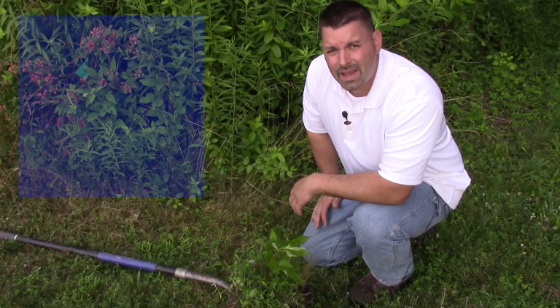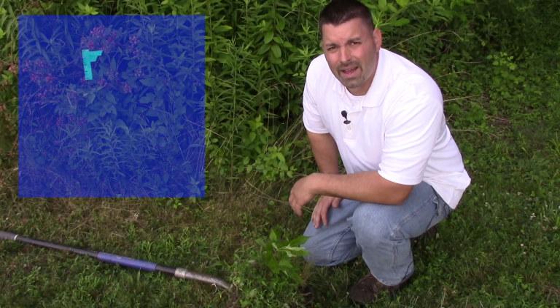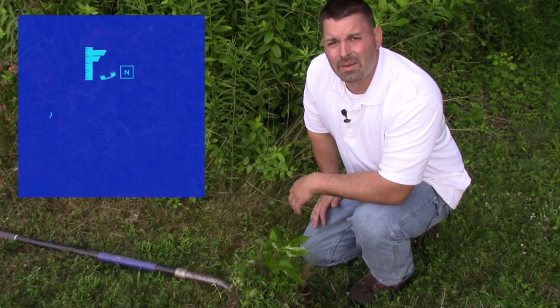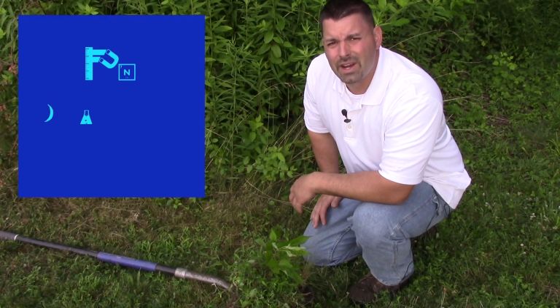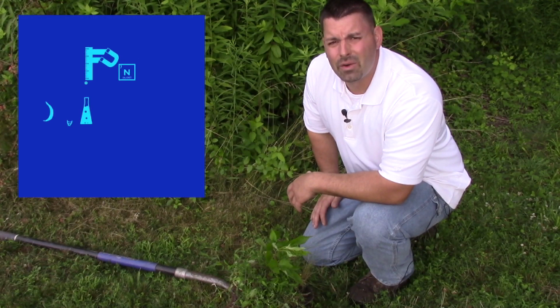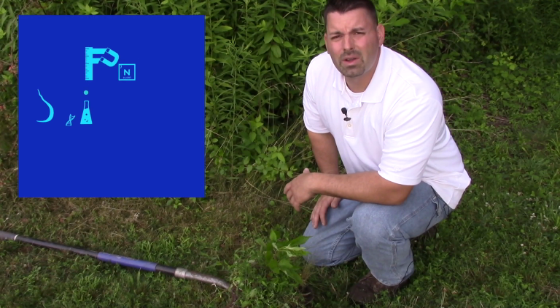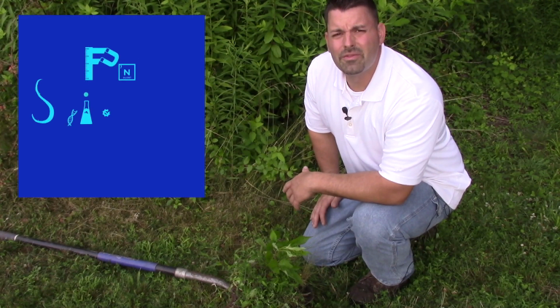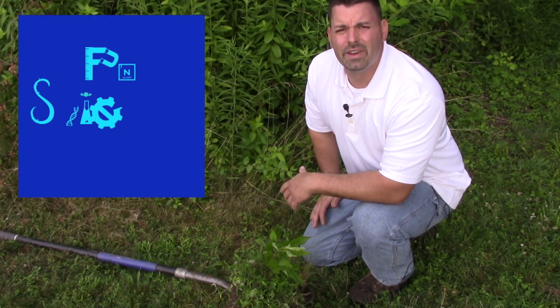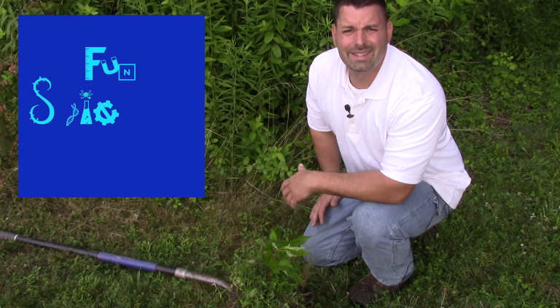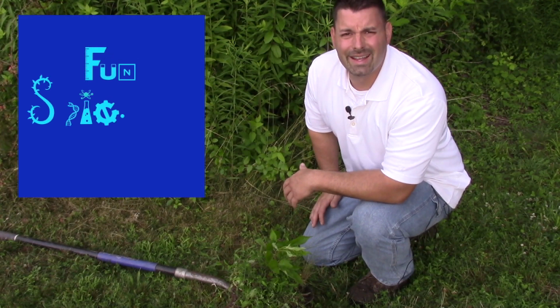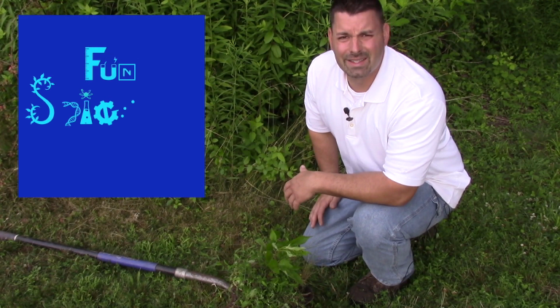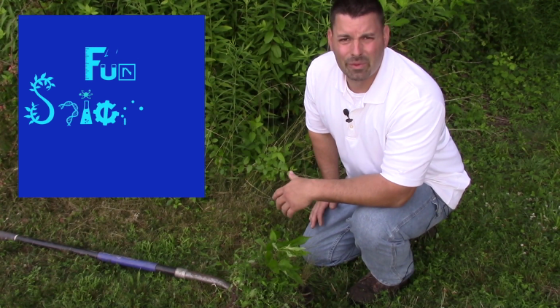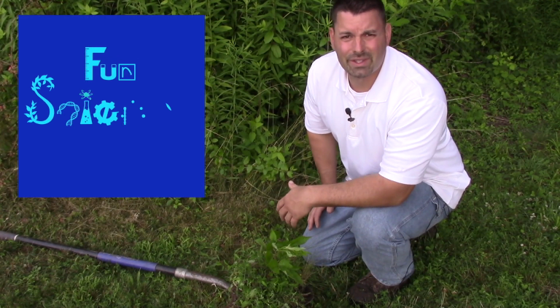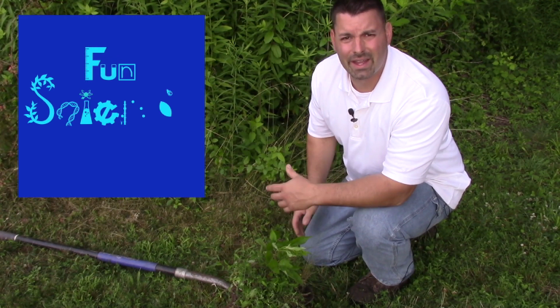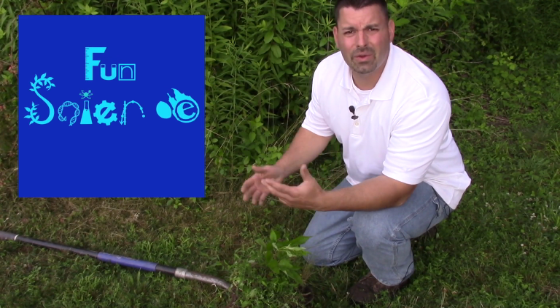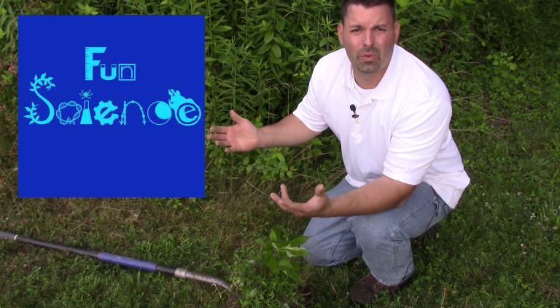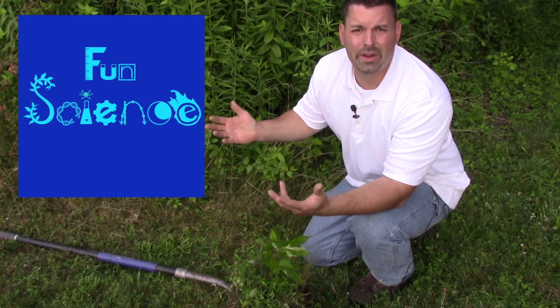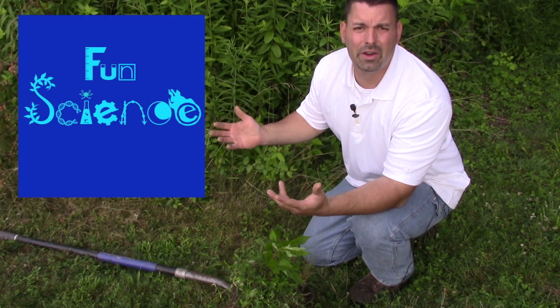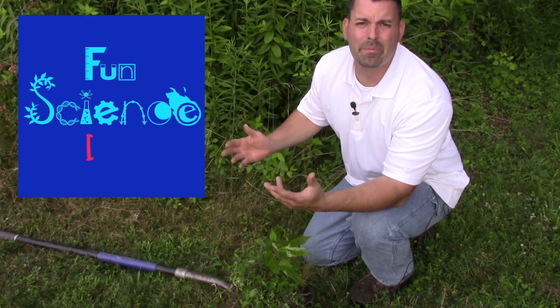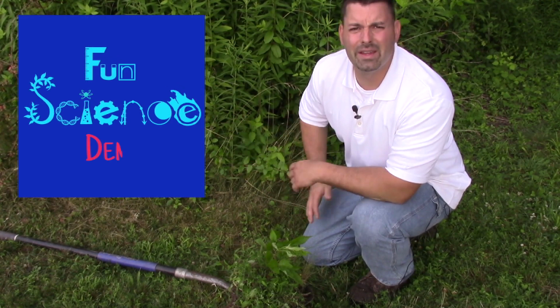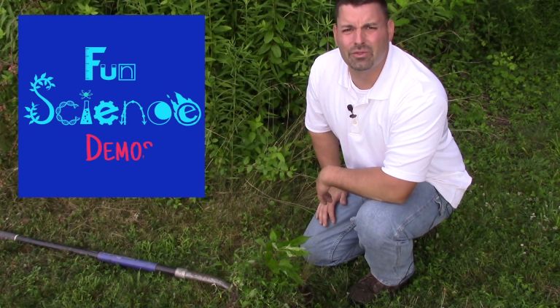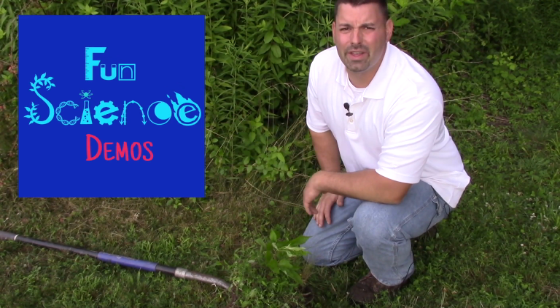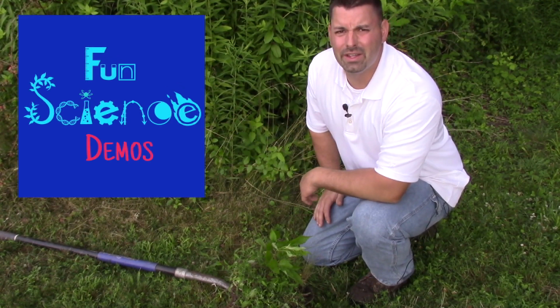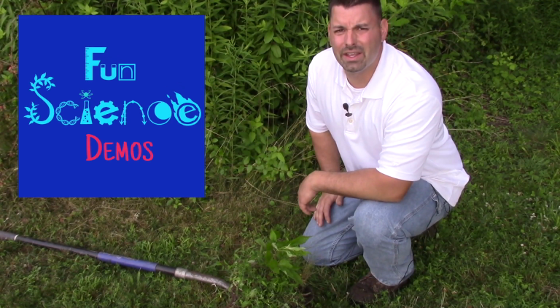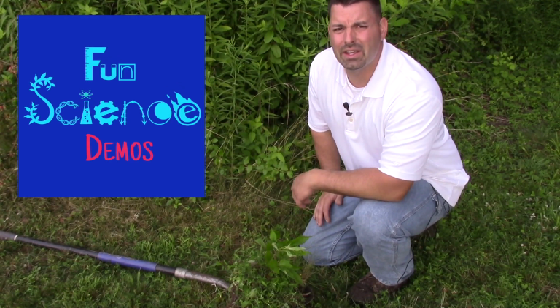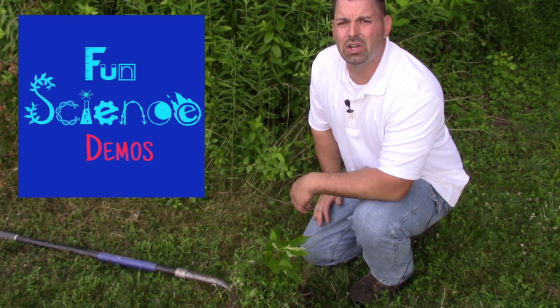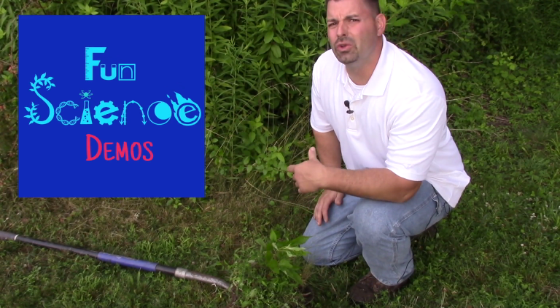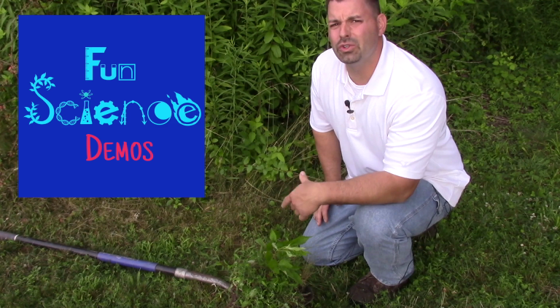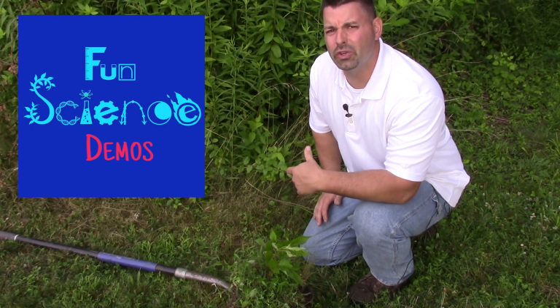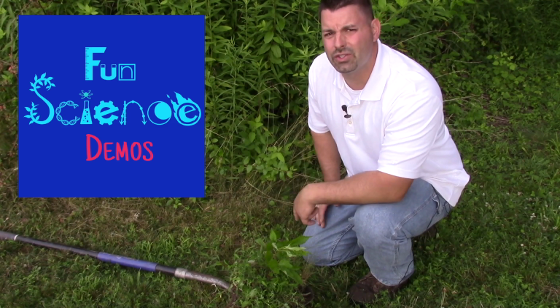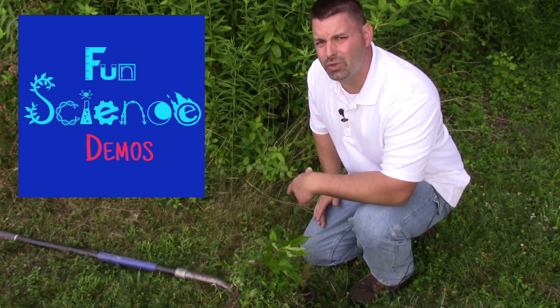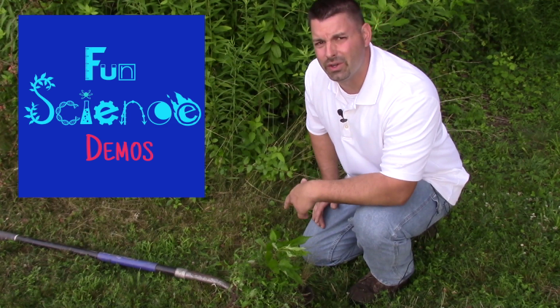Hi, I'm Jared. Welcome to Fun Science Demos. Today, we're here in Pennsylvania taking a closer look at soil.